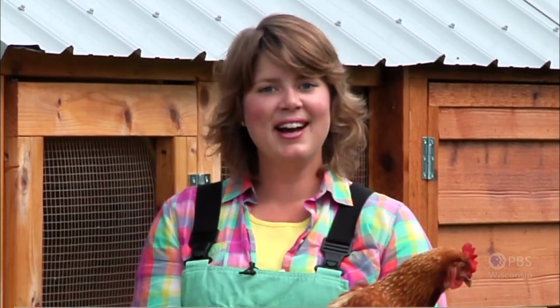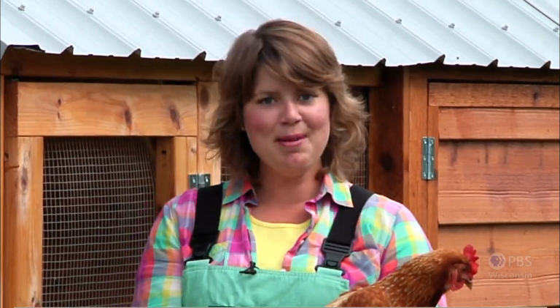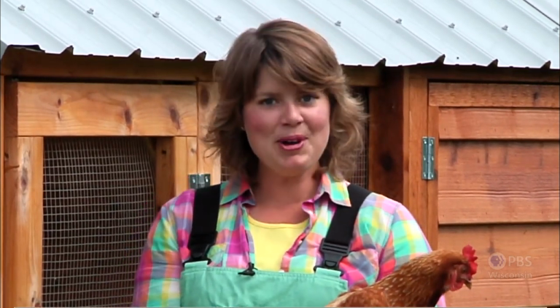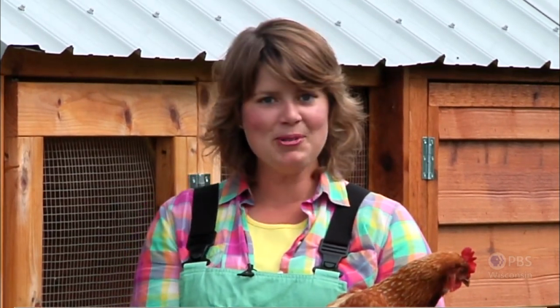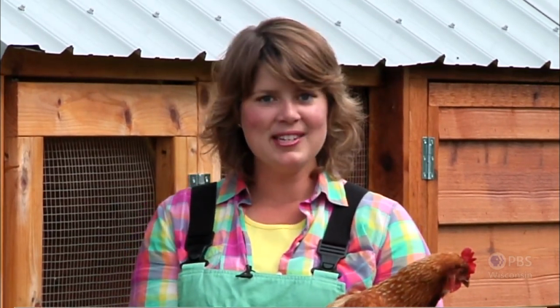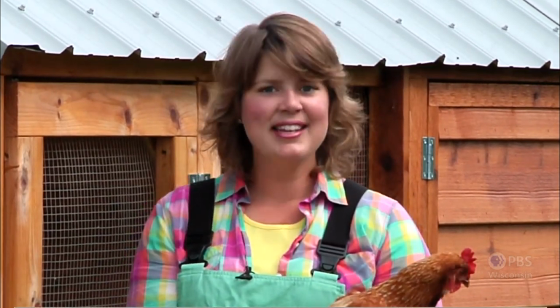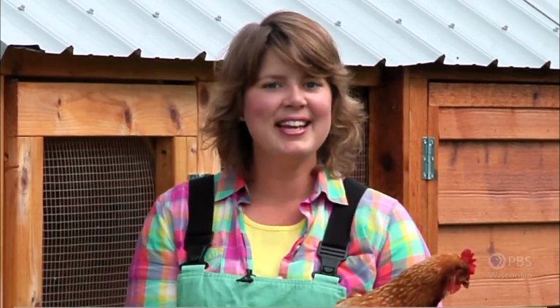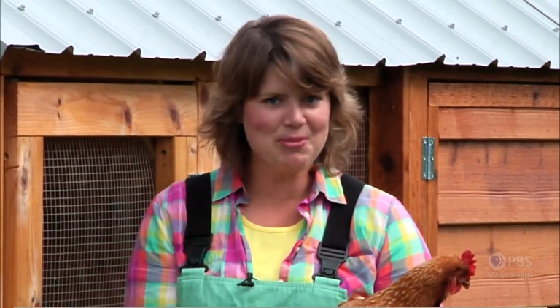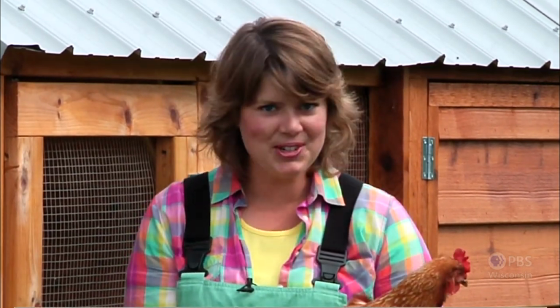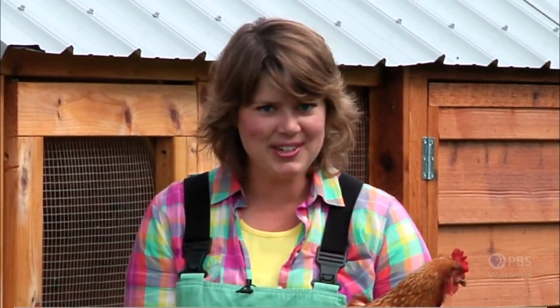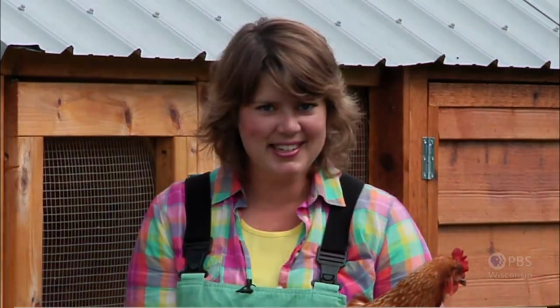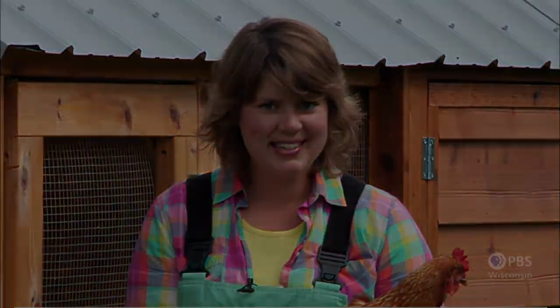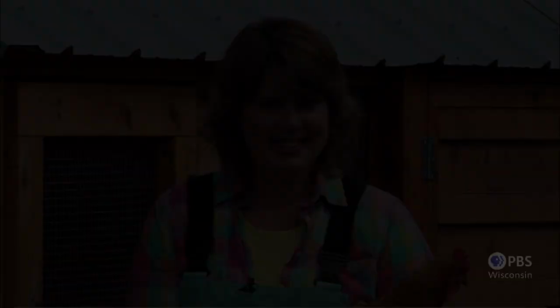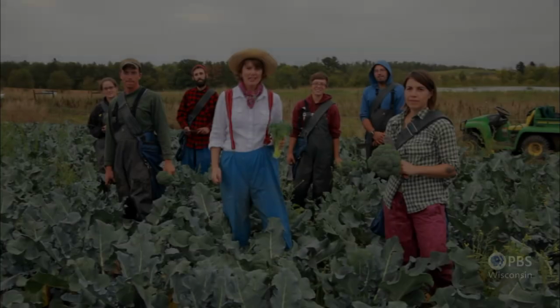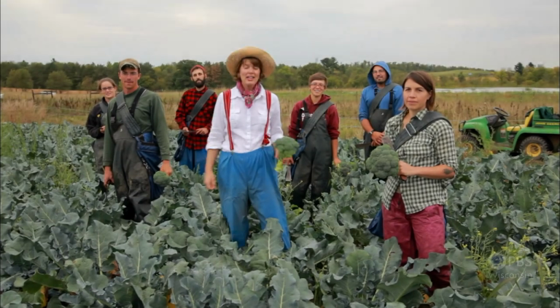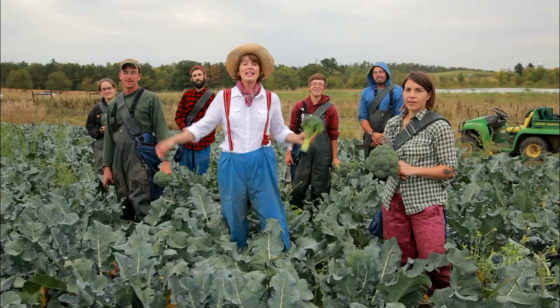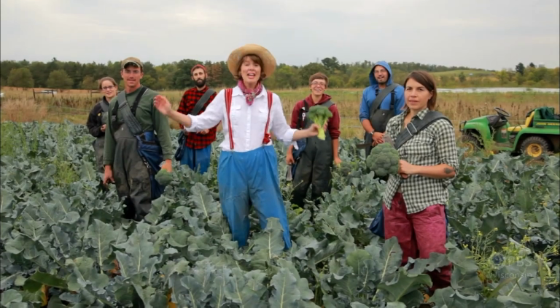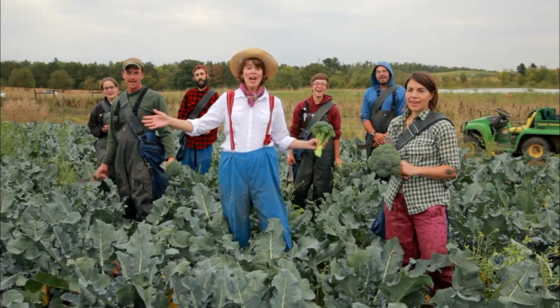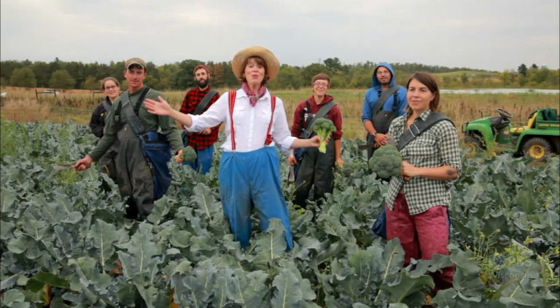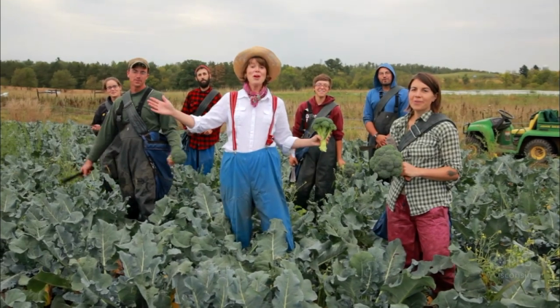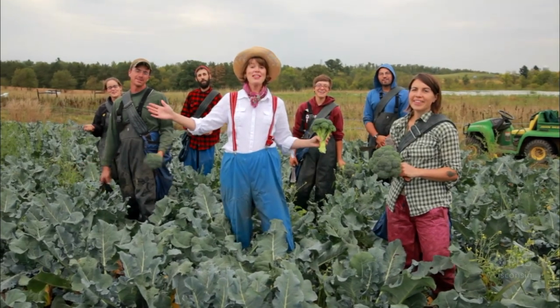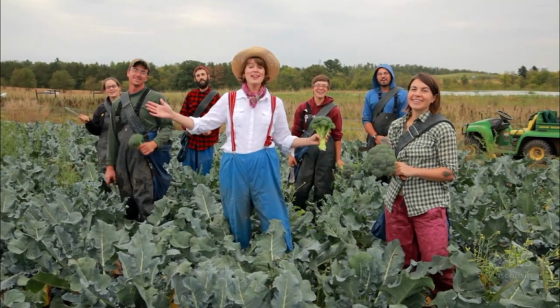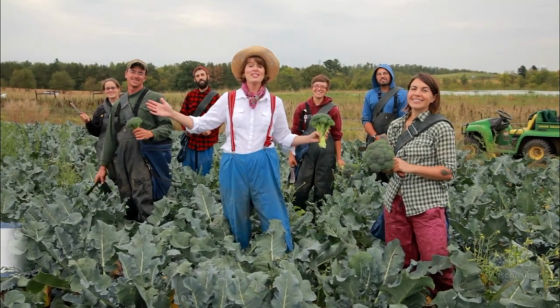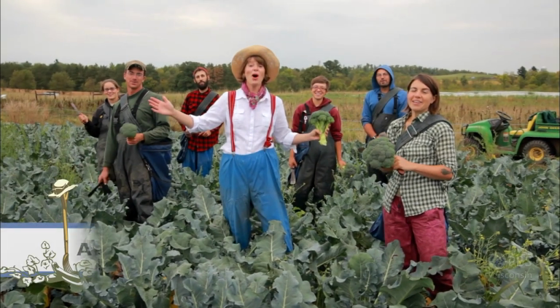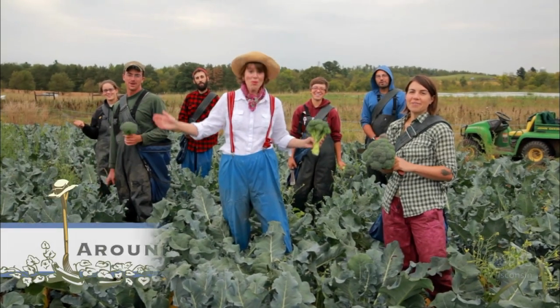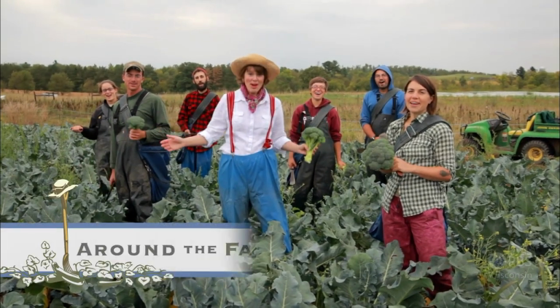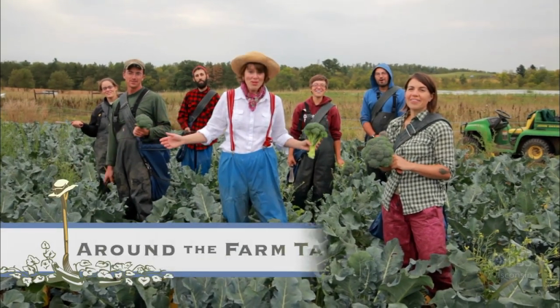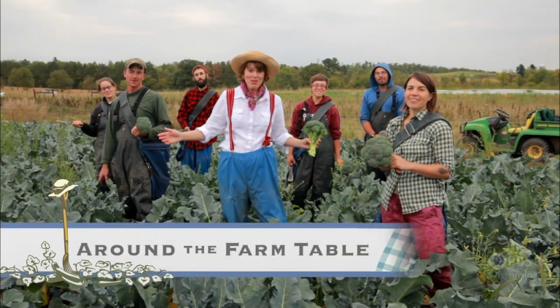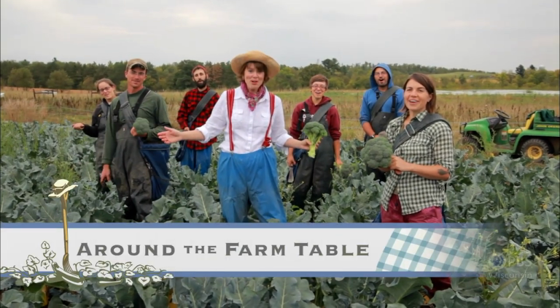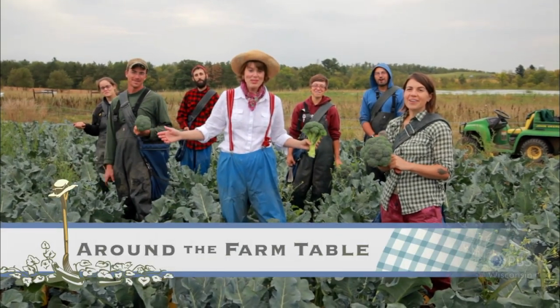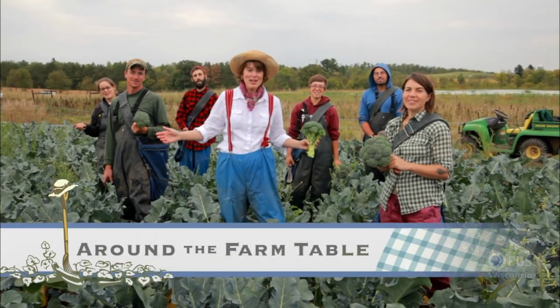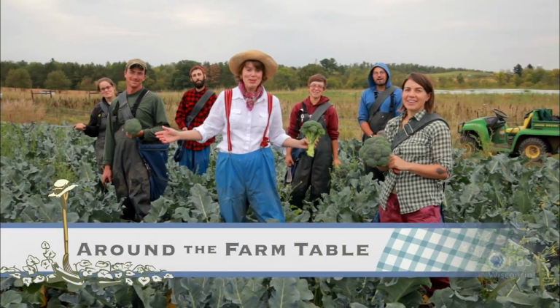I'm your host, Inga Witcher. Gather with us, Around the Farm Table.